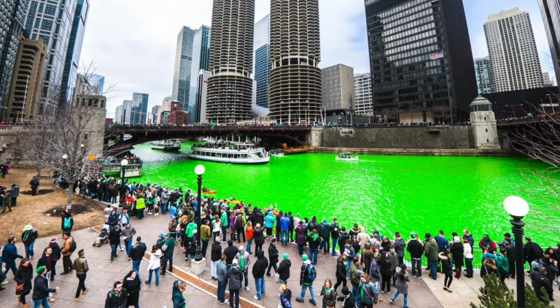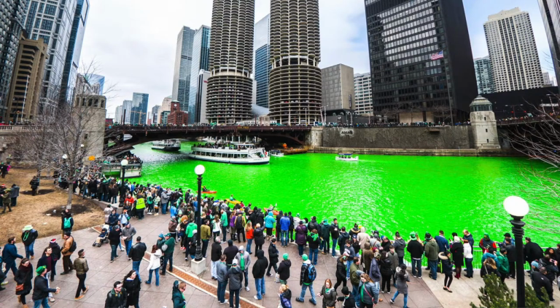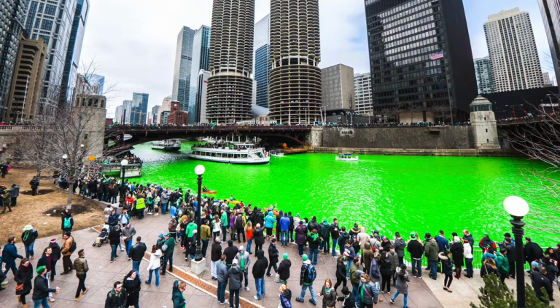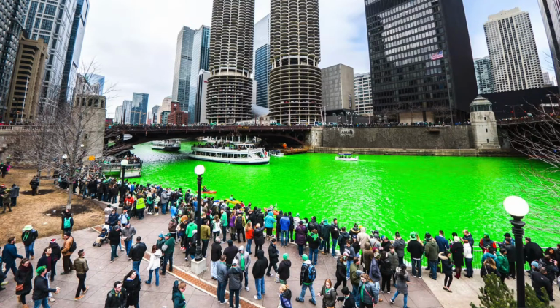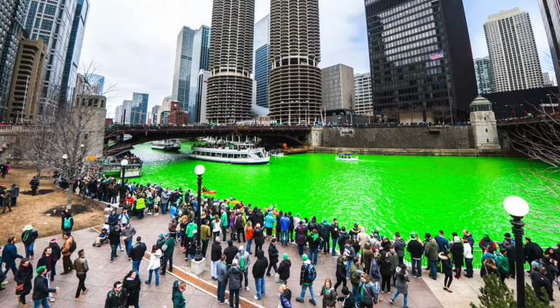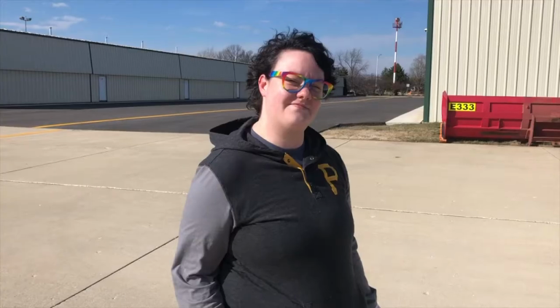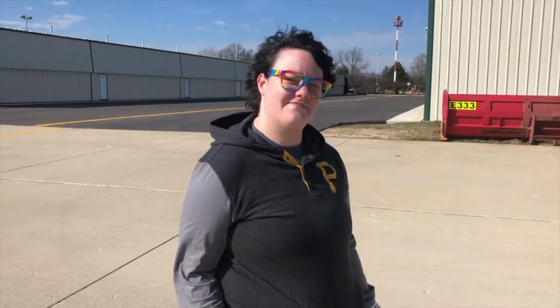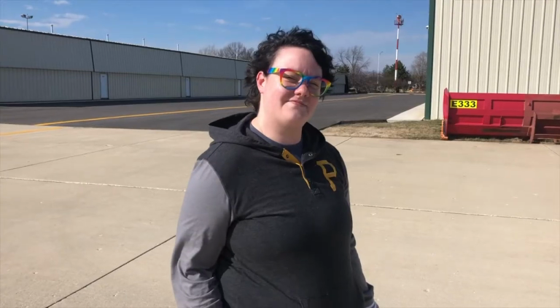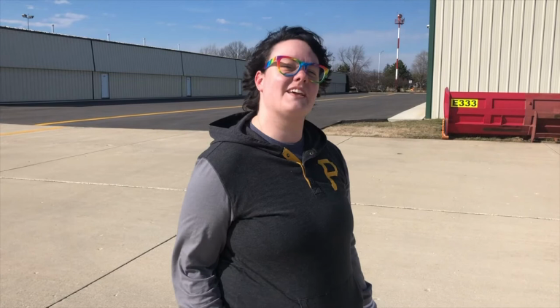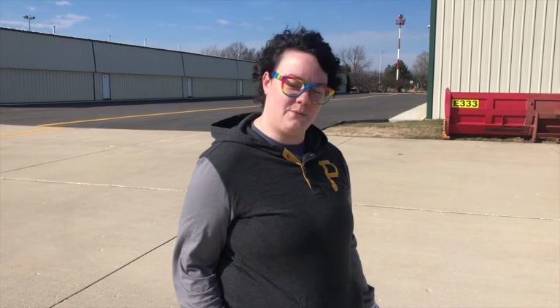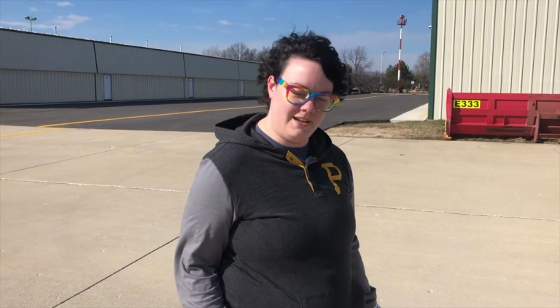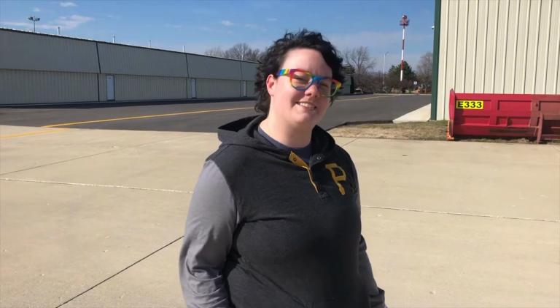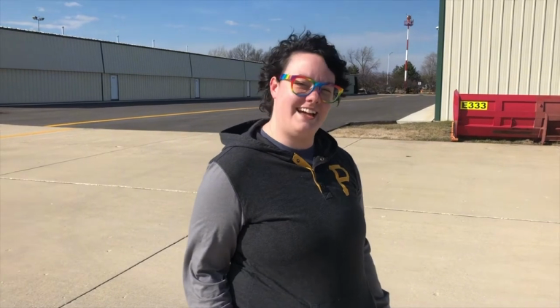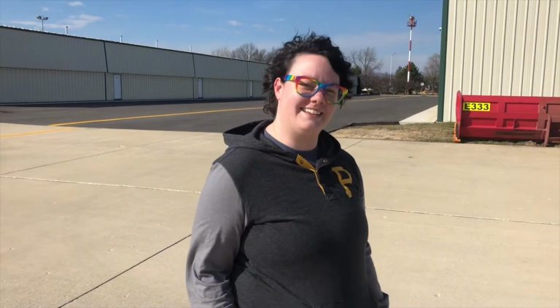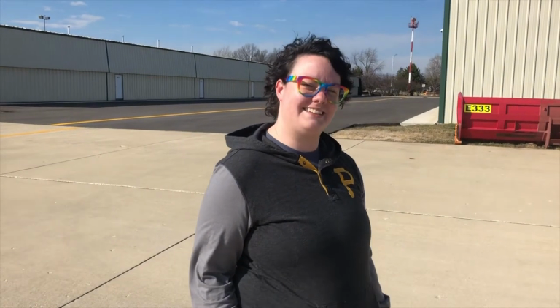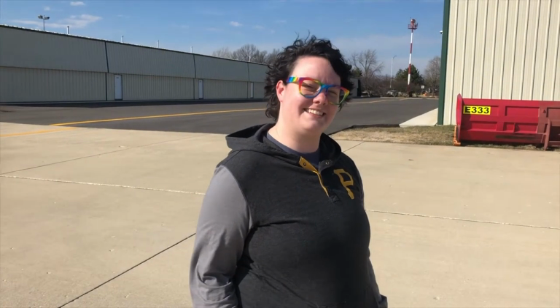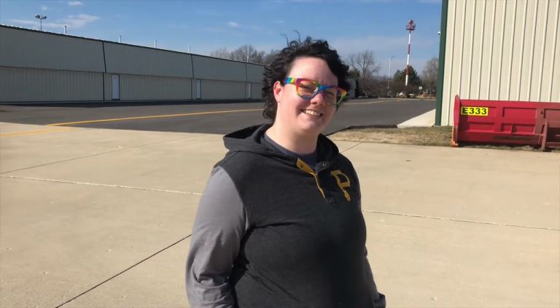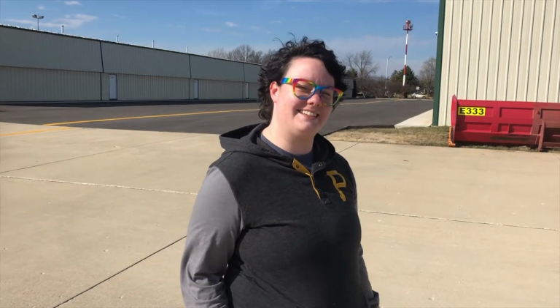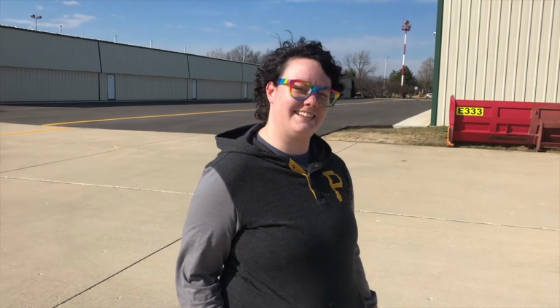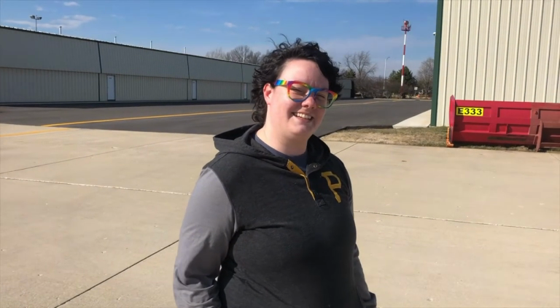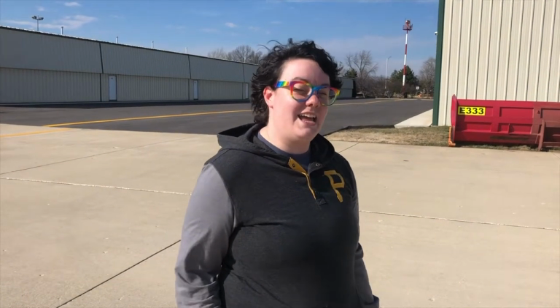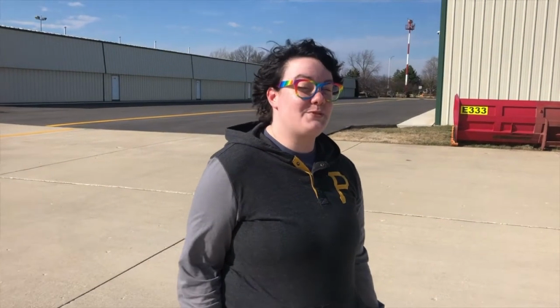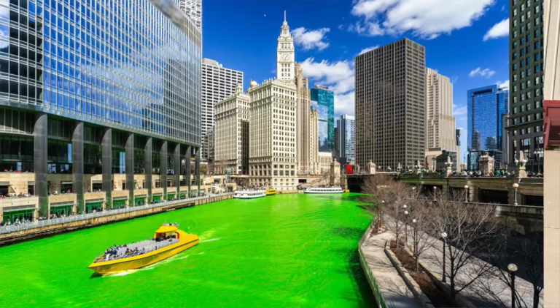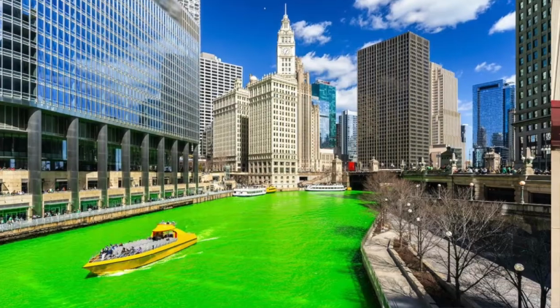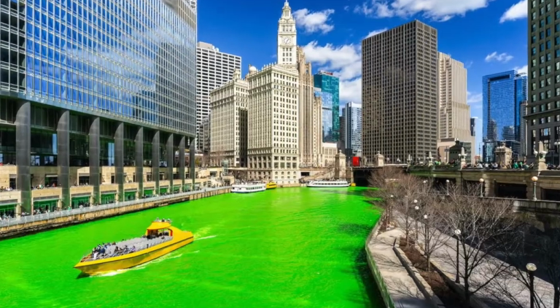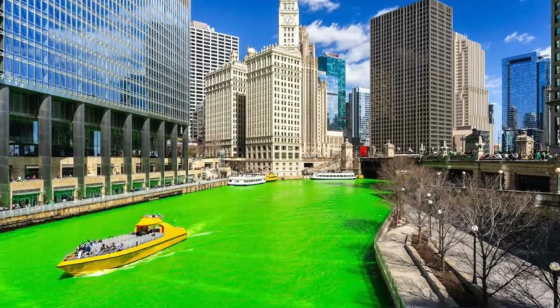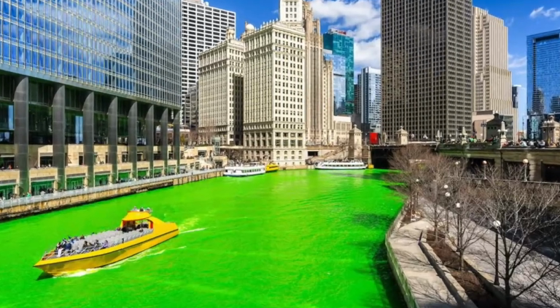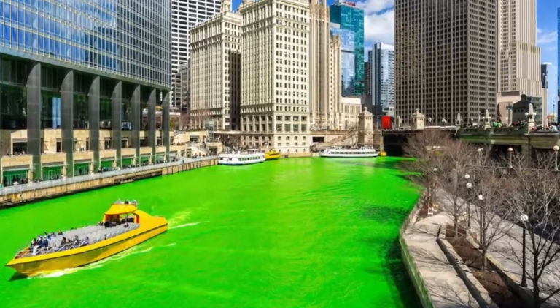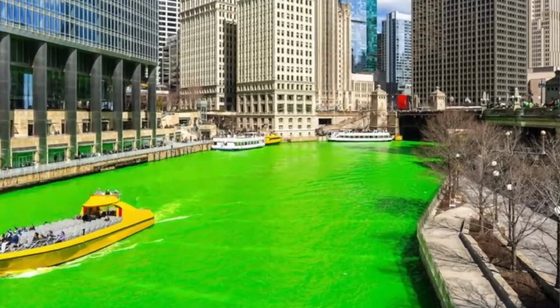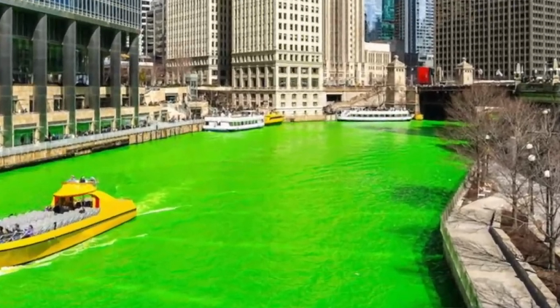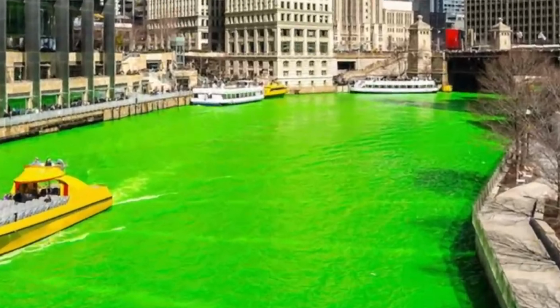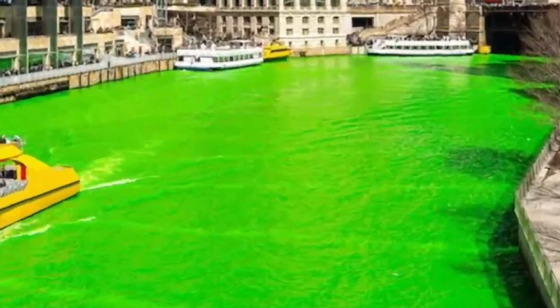Was that being dyed for St. Patrick's Day? It was, yeah. So which color was that being dyed, Liz? It was green — it was bright green.